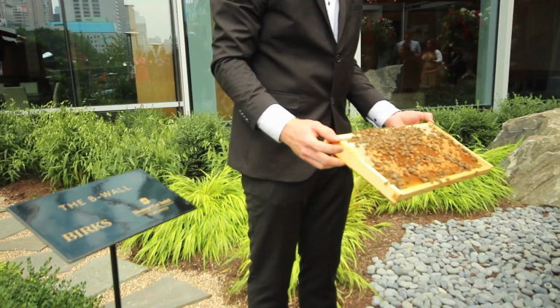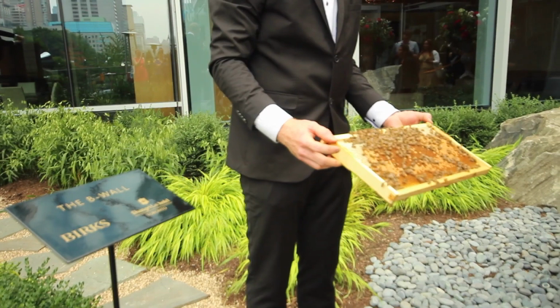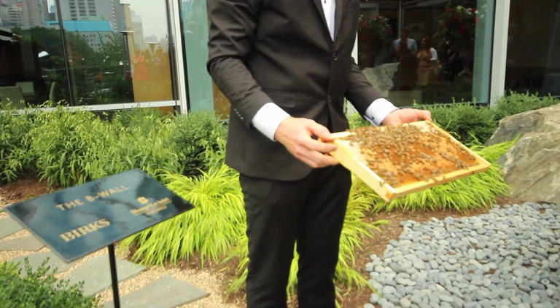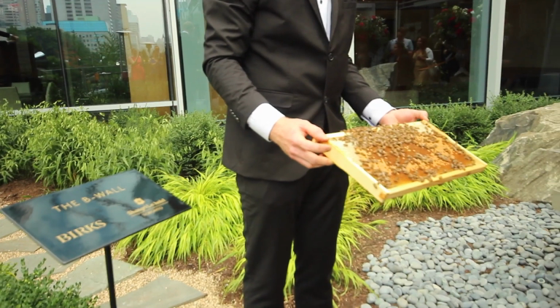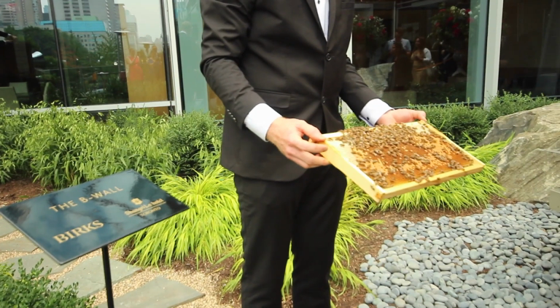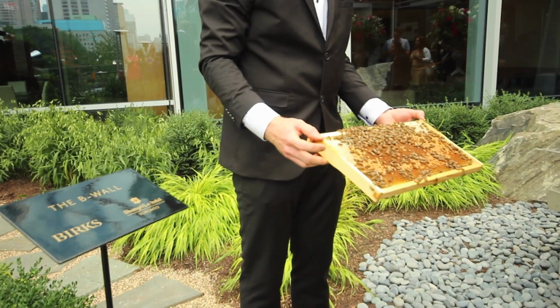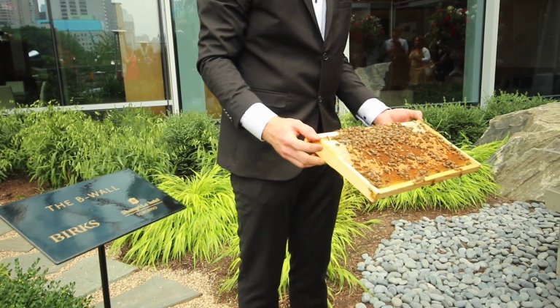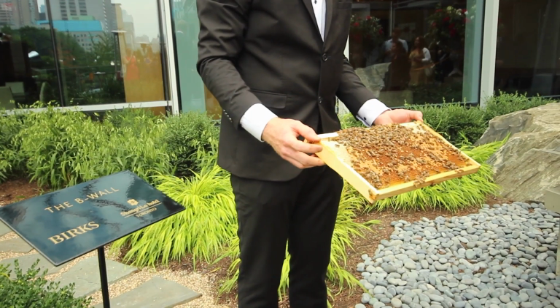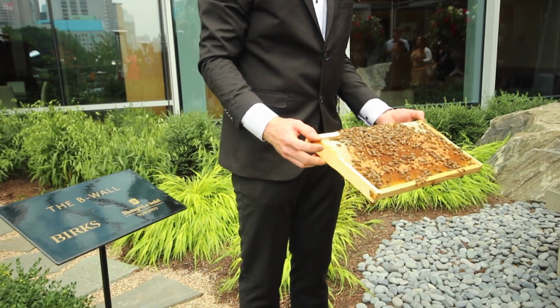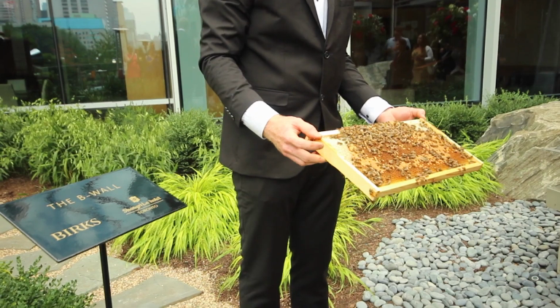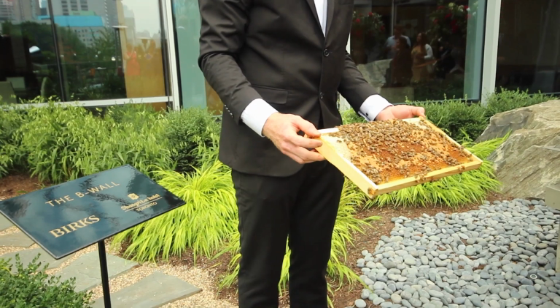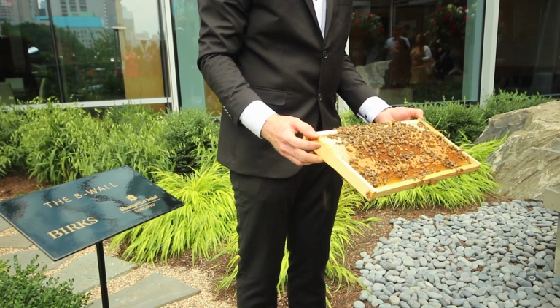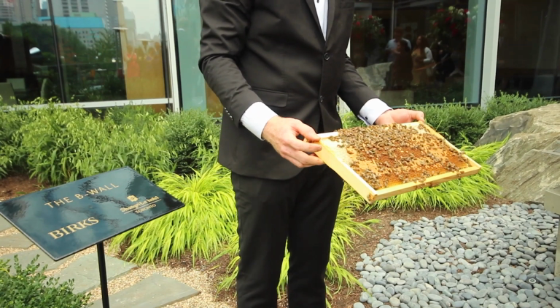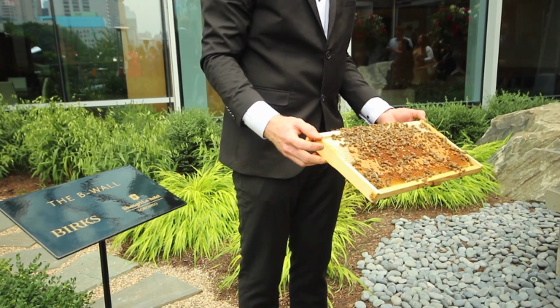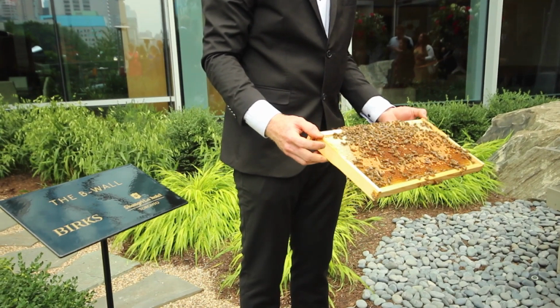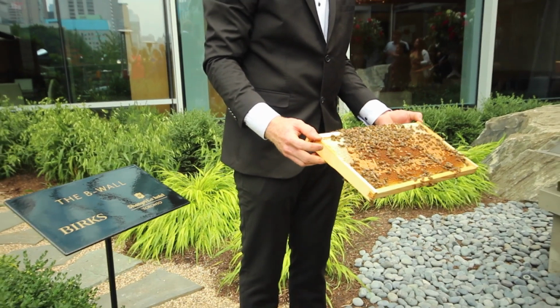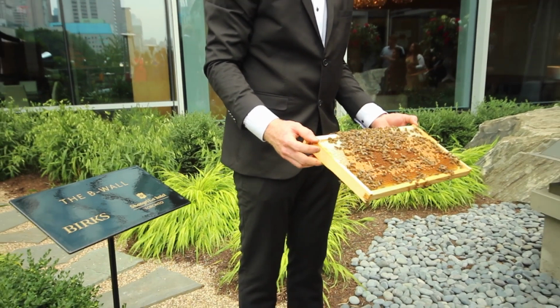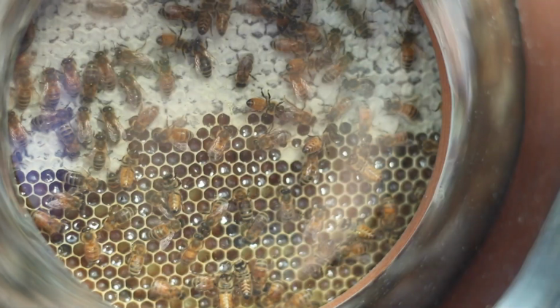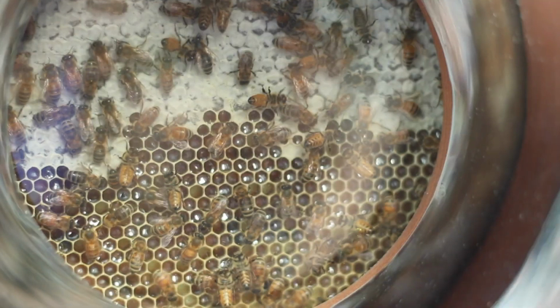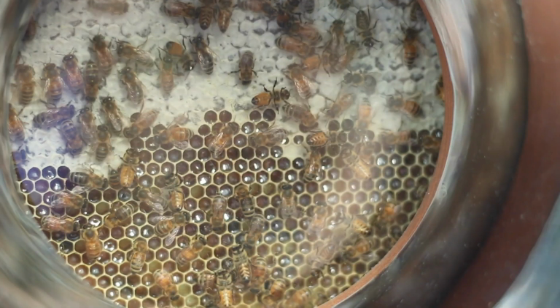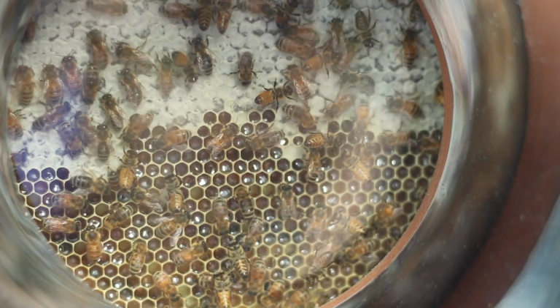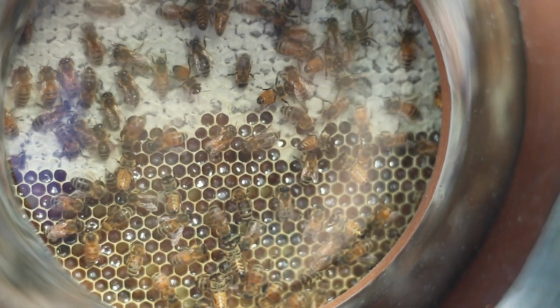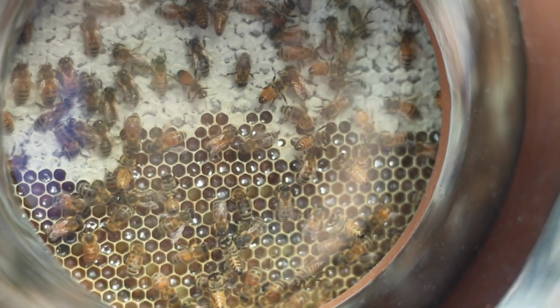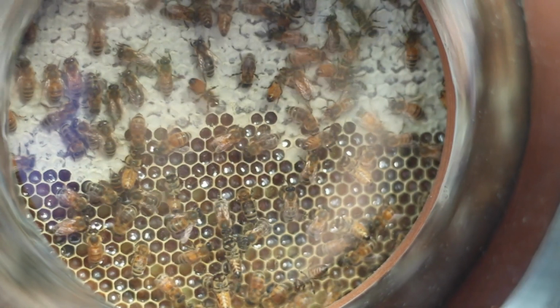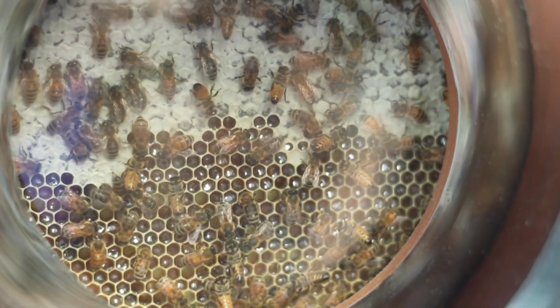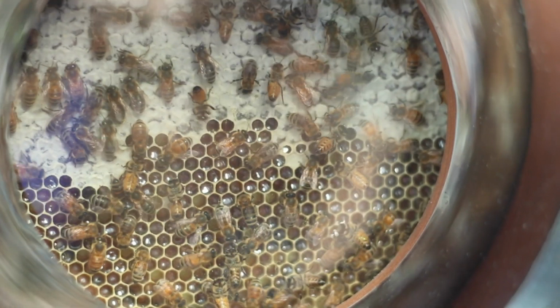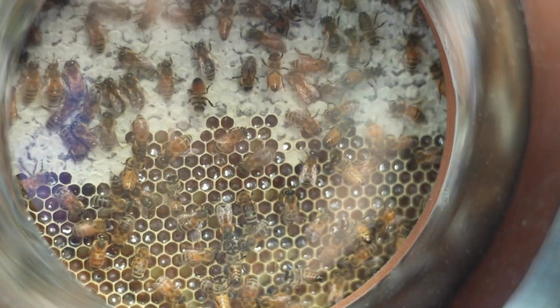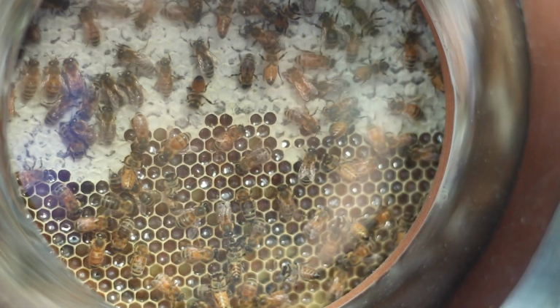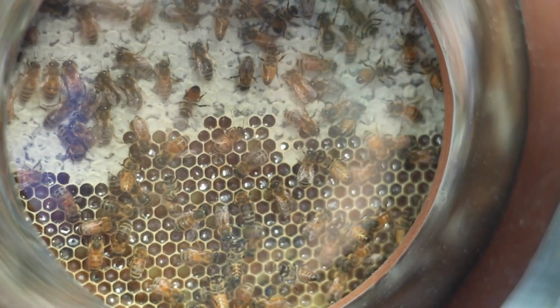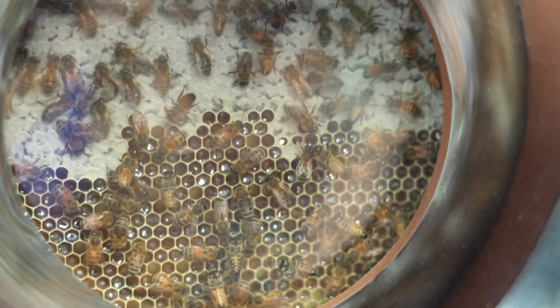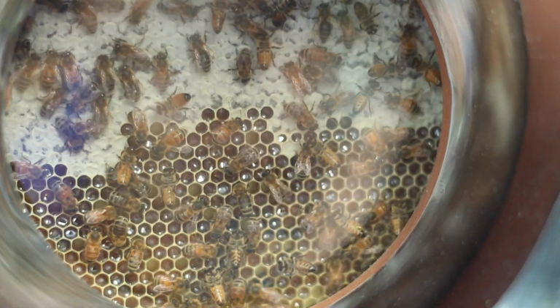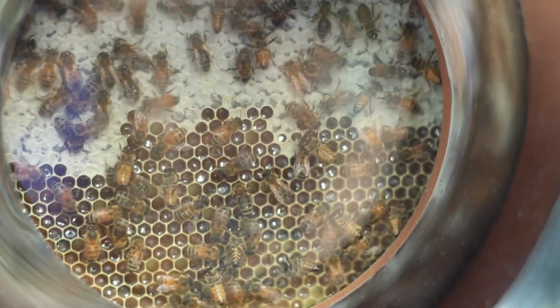We installed the hives with about 10,000 bees at the time, and the colony has grown since to up to 50,000 bees right now.